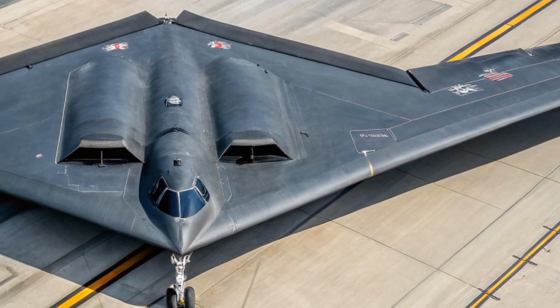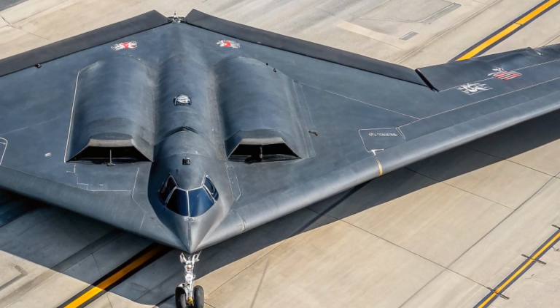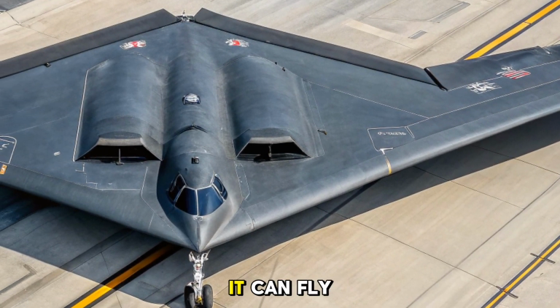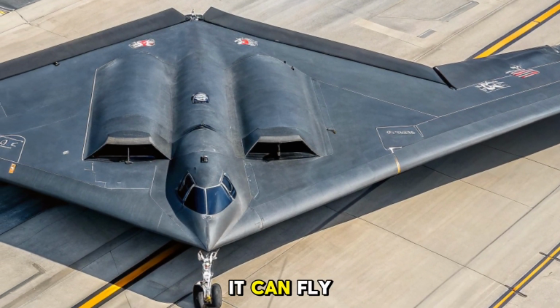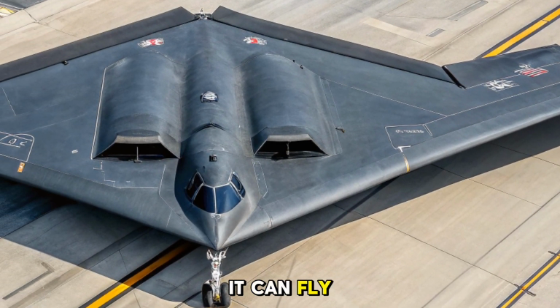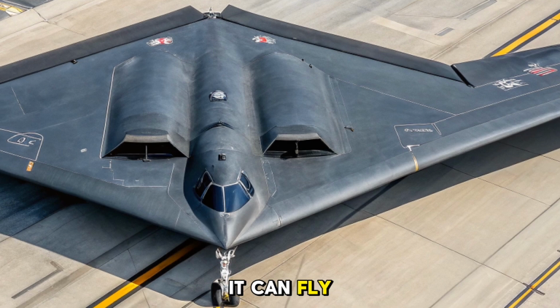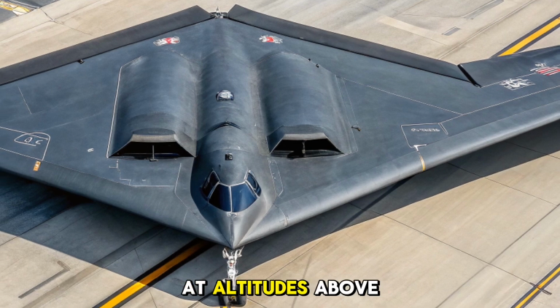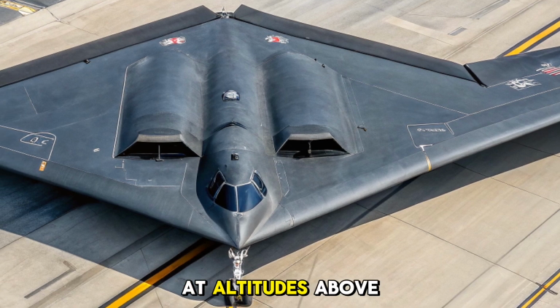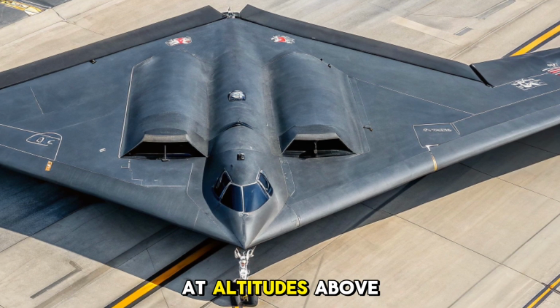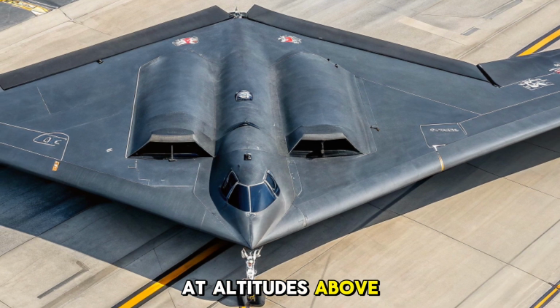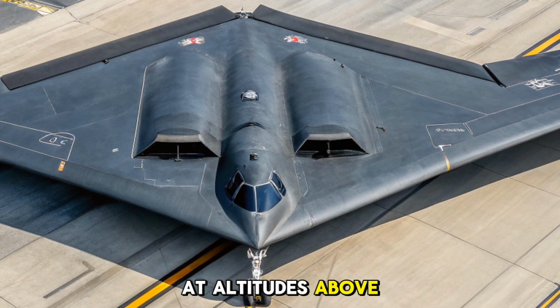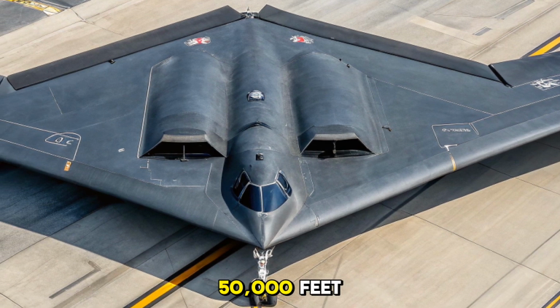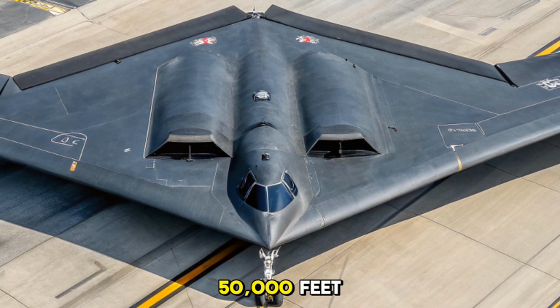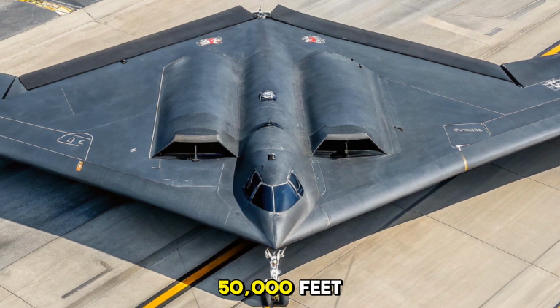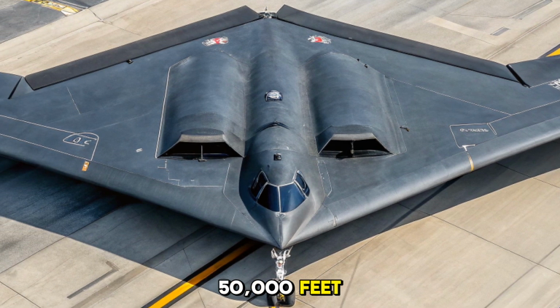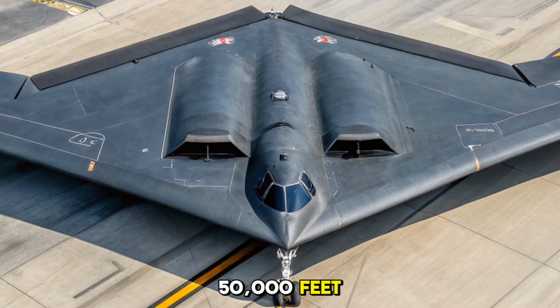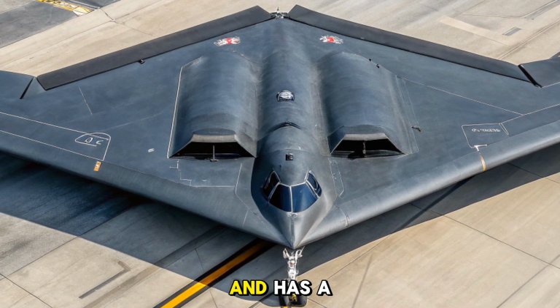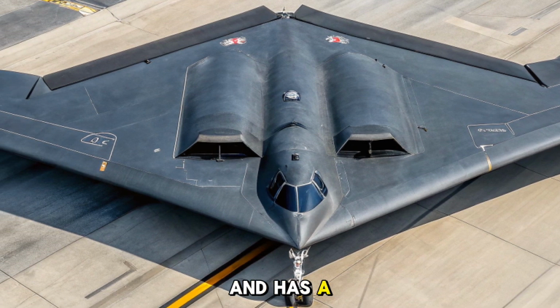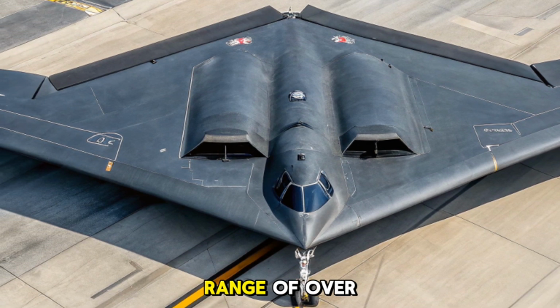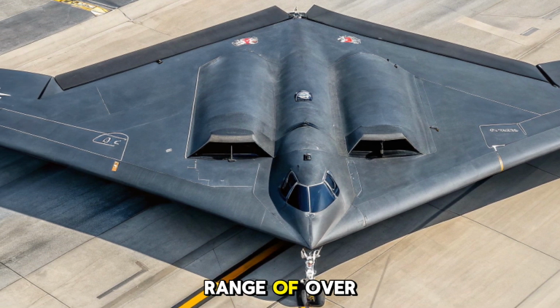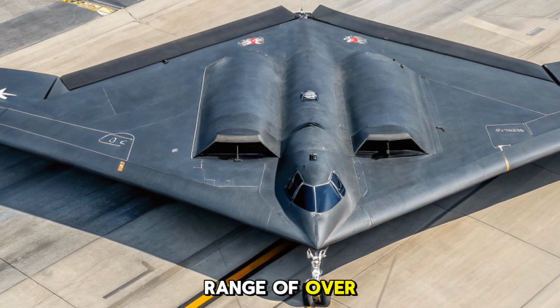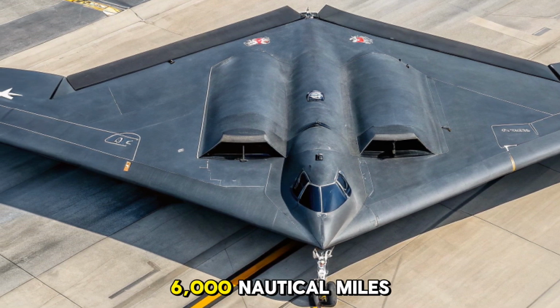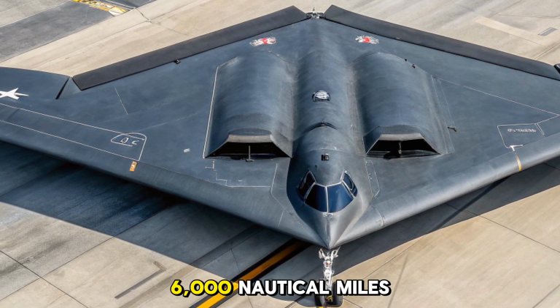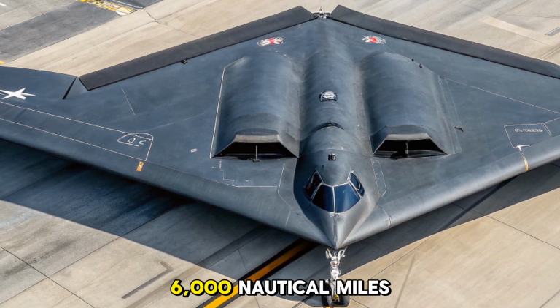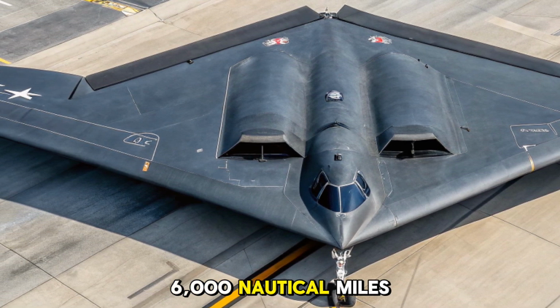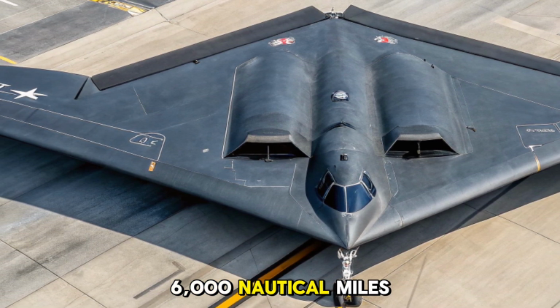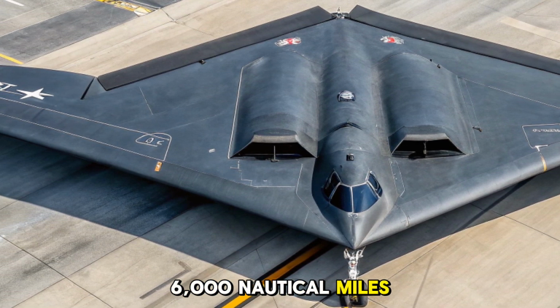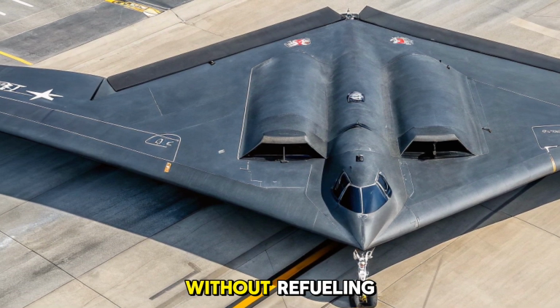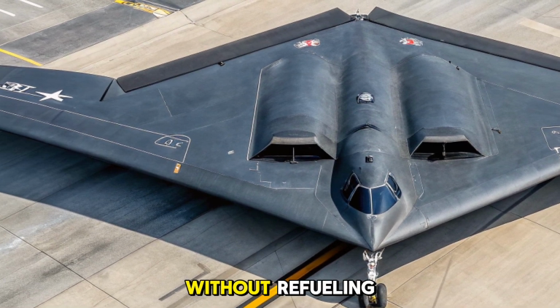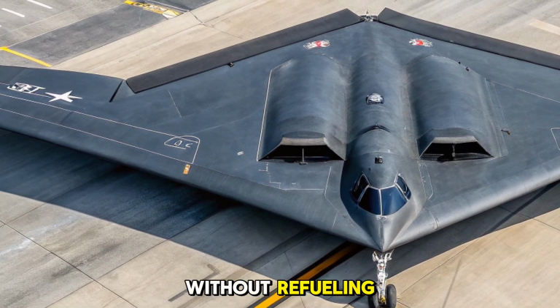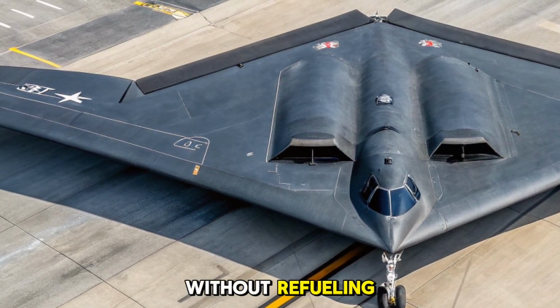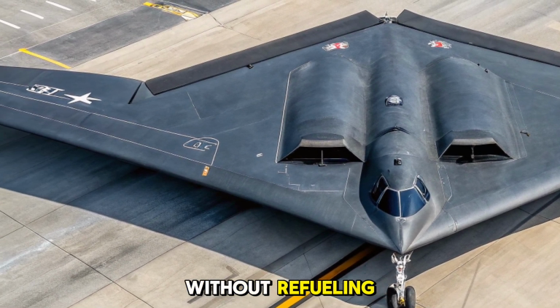It can fly at altitudes above 50,000 feet and has a range of over 6,000 nautical miles without refueling.